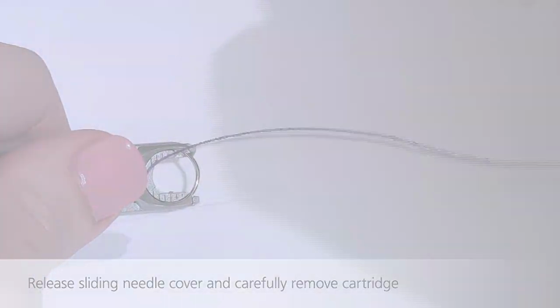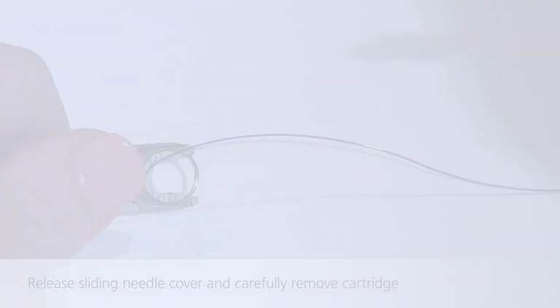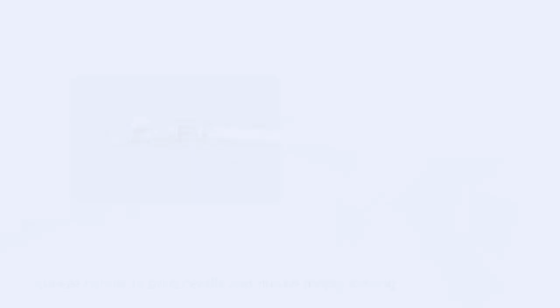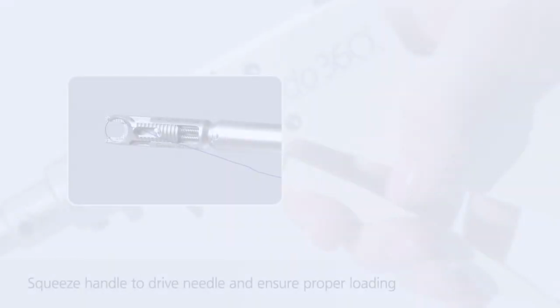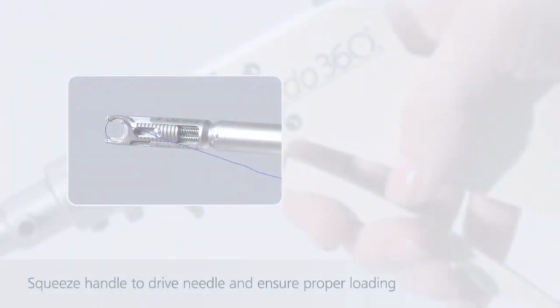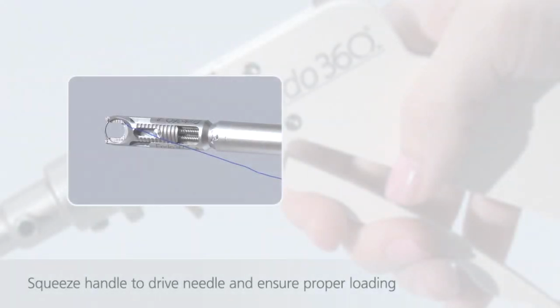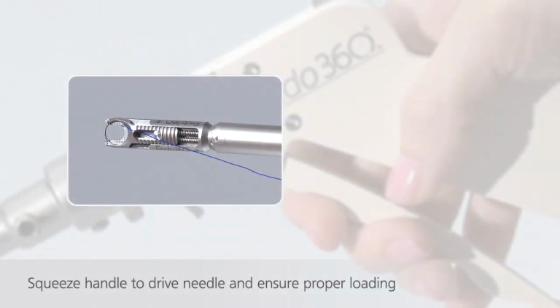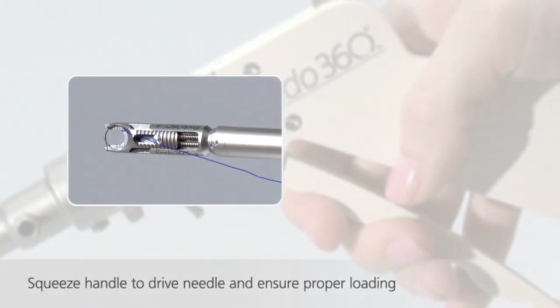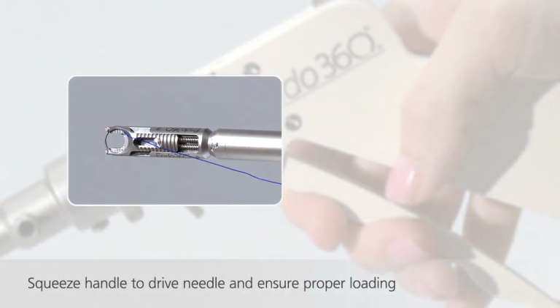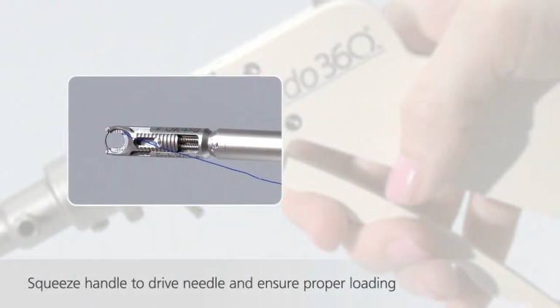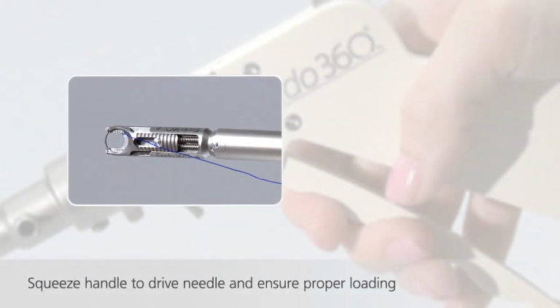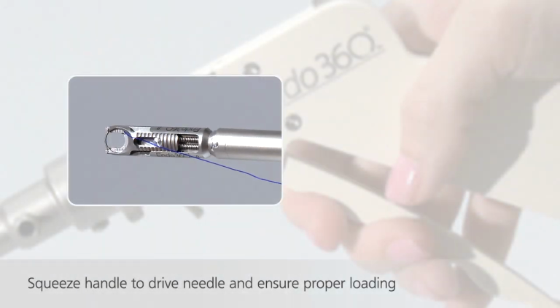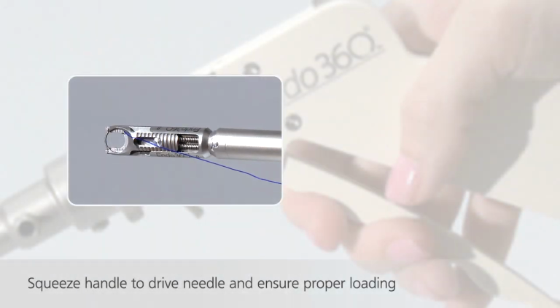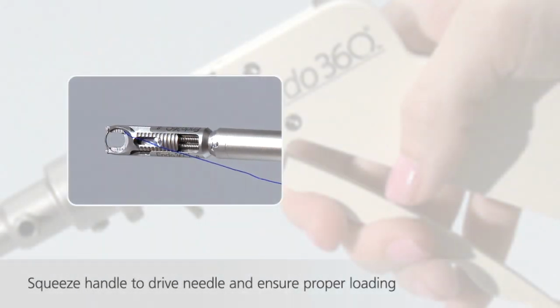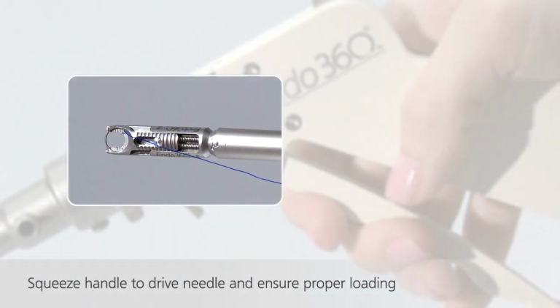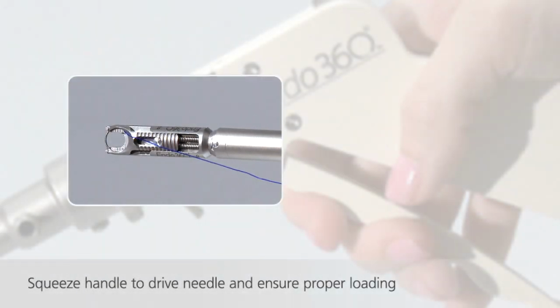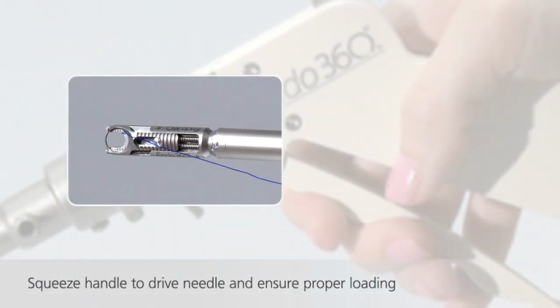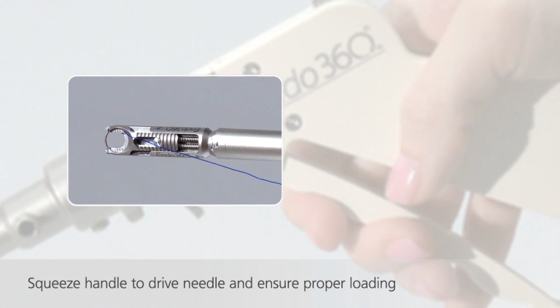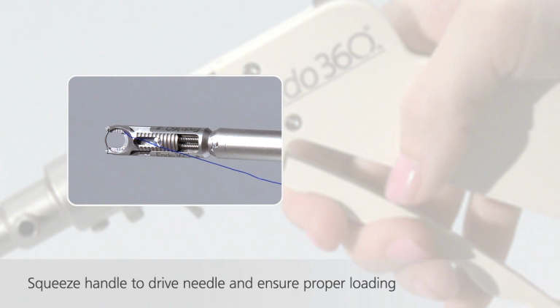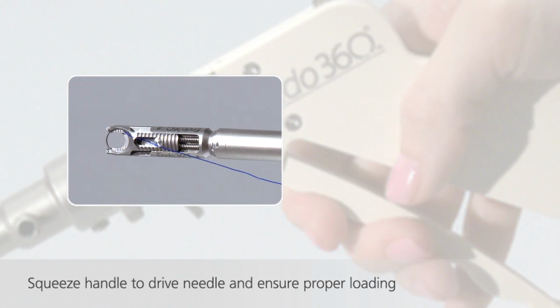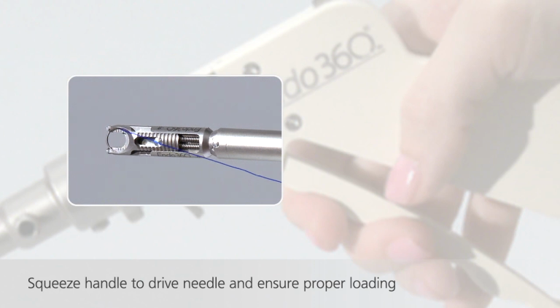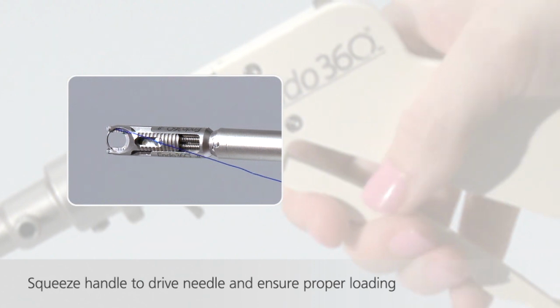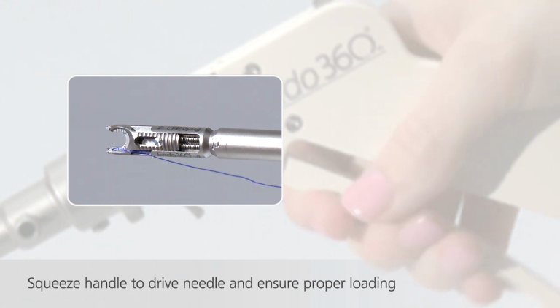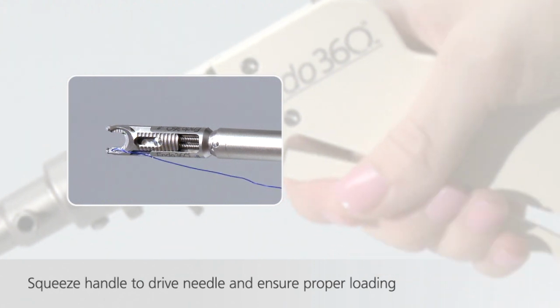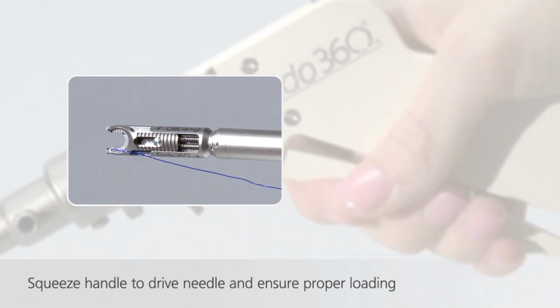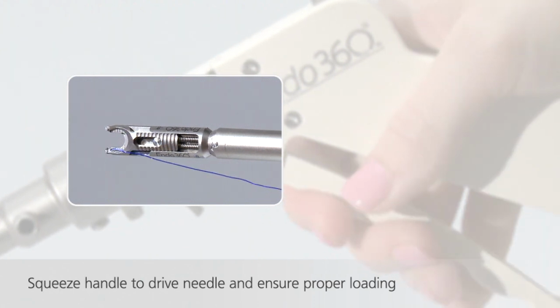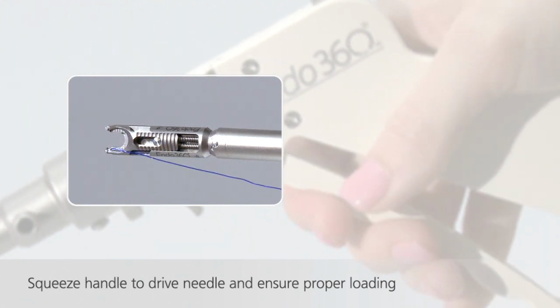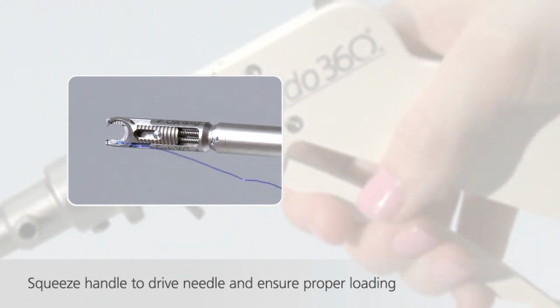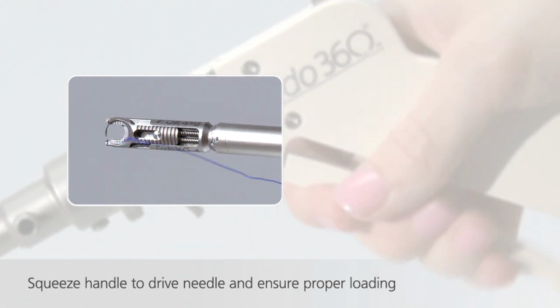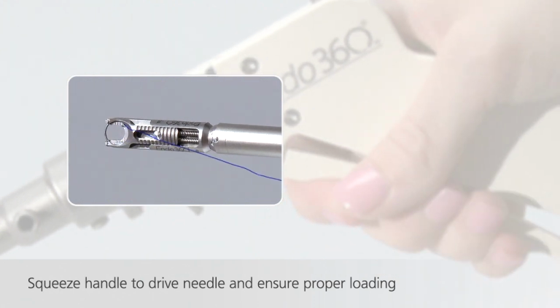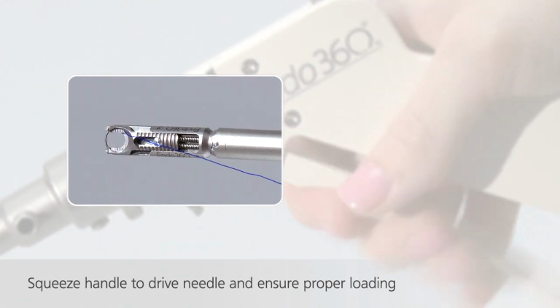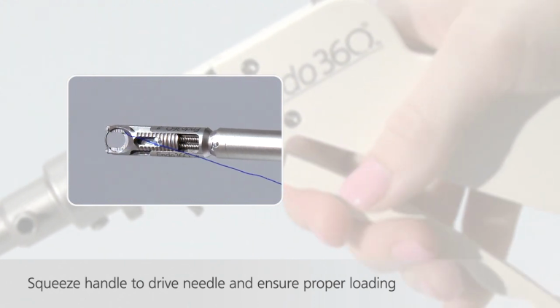Squeeze the handle several times to ensure that the needle is properly loaded and that the device is properly functioning.